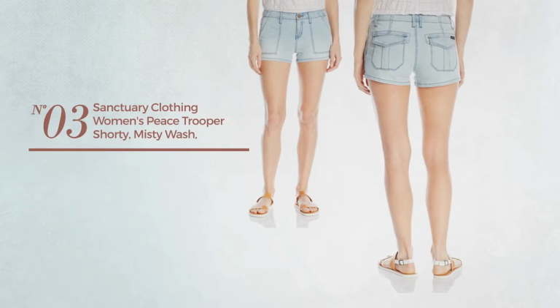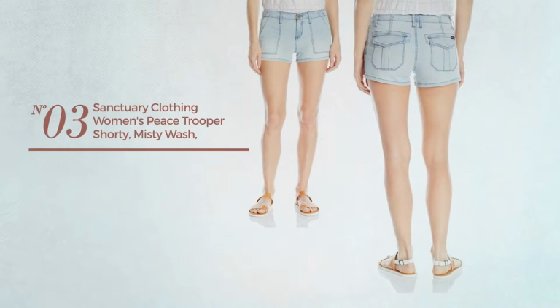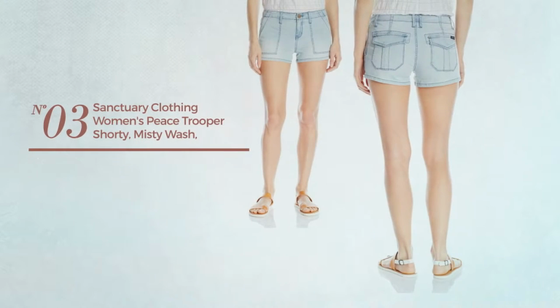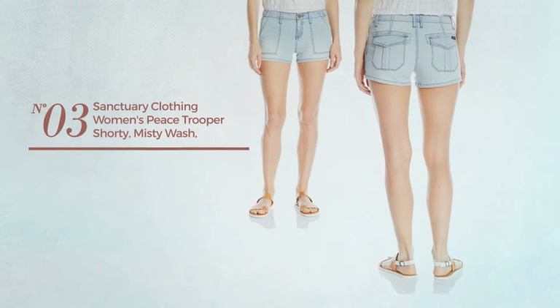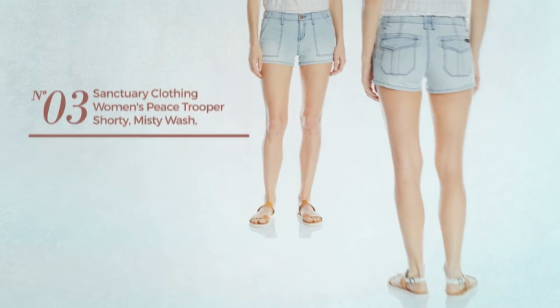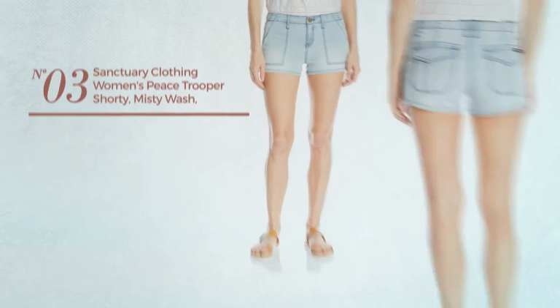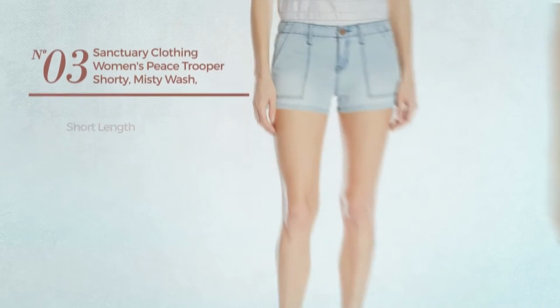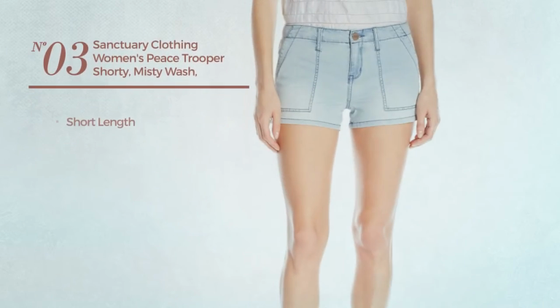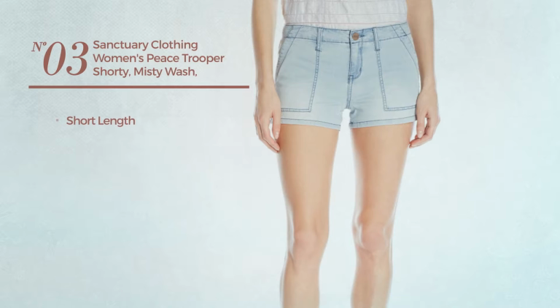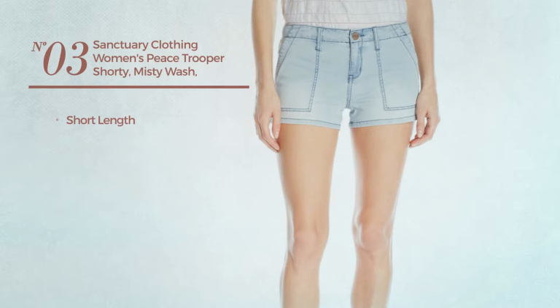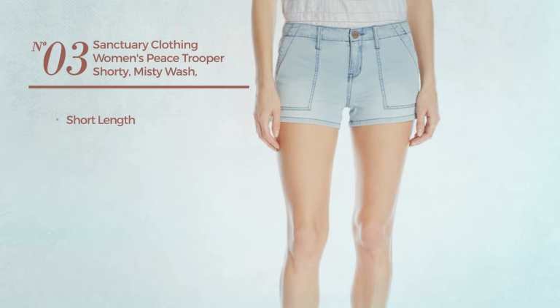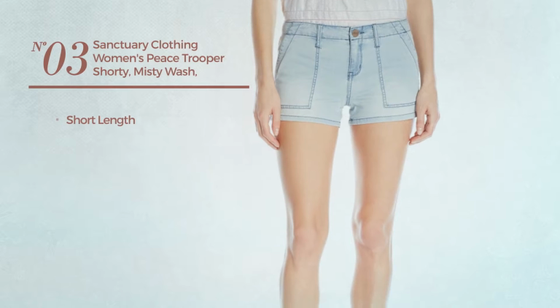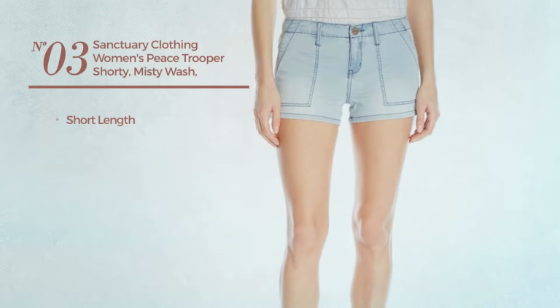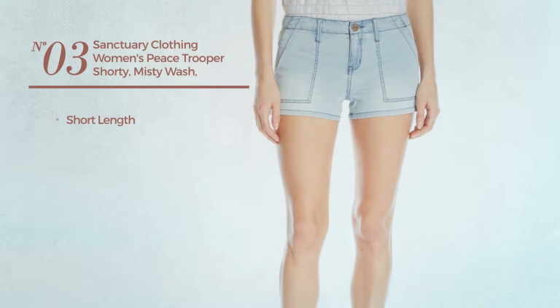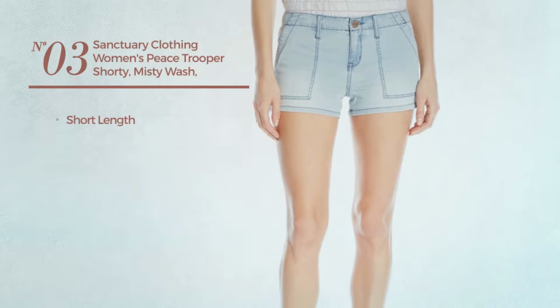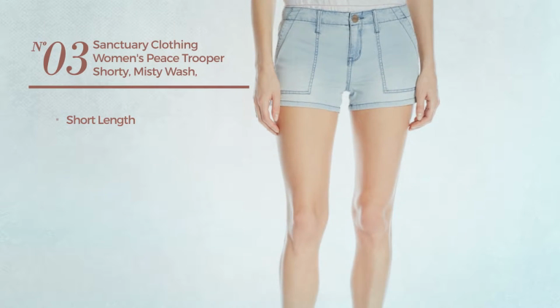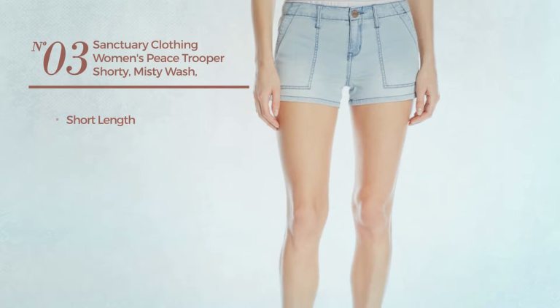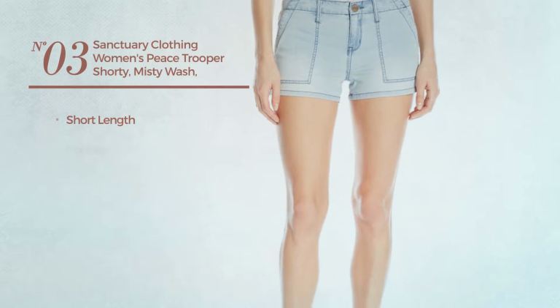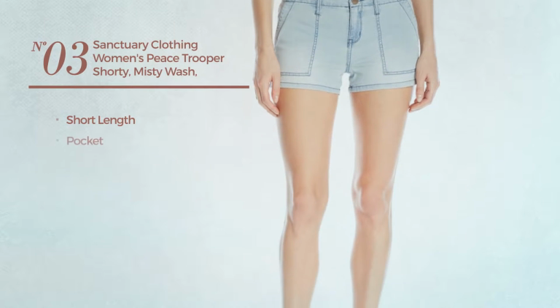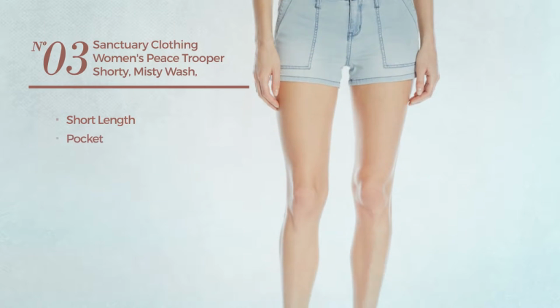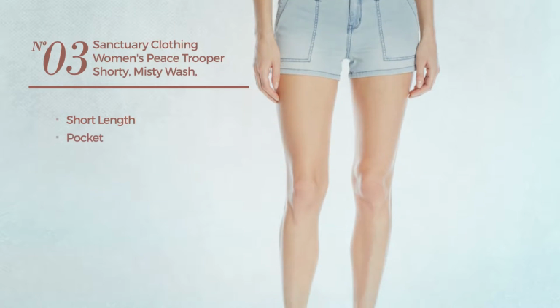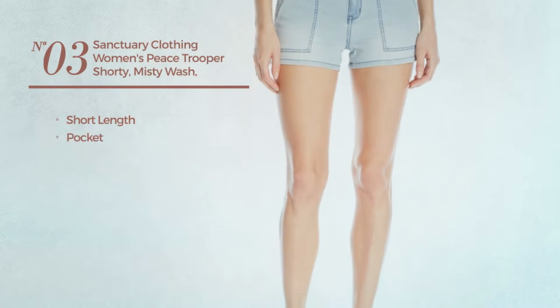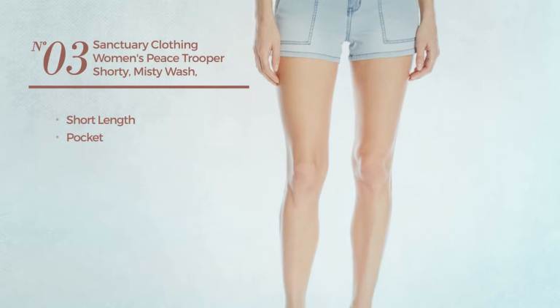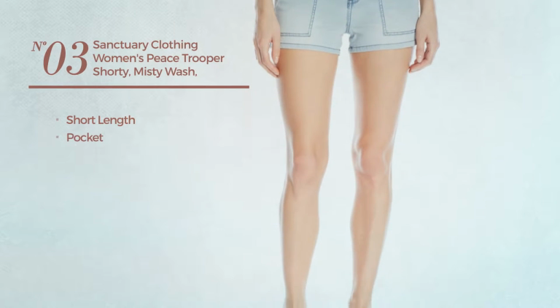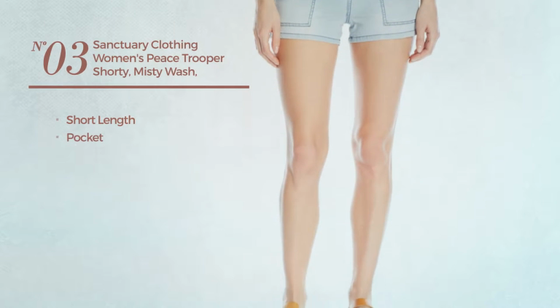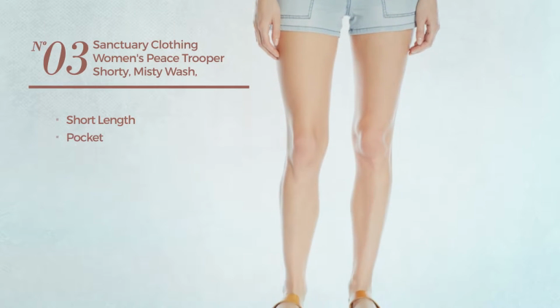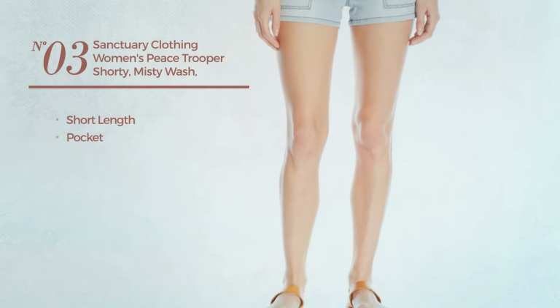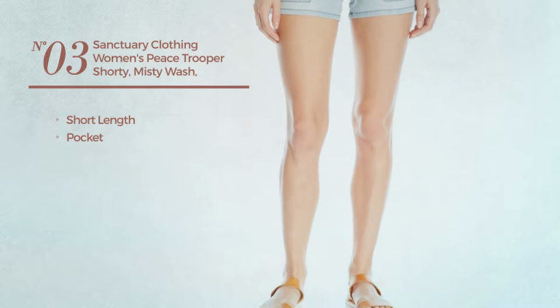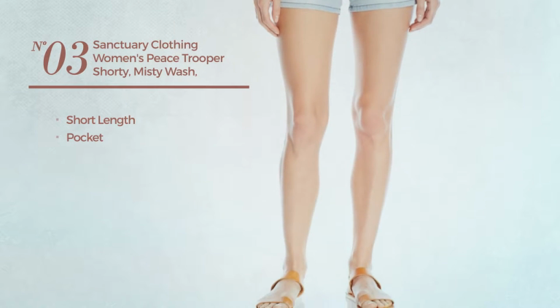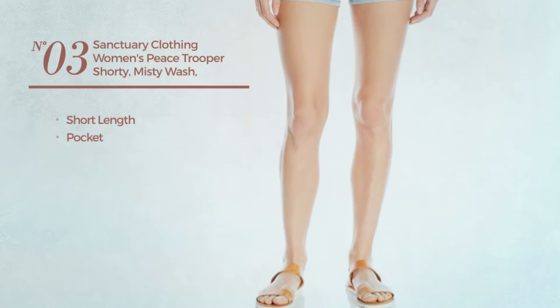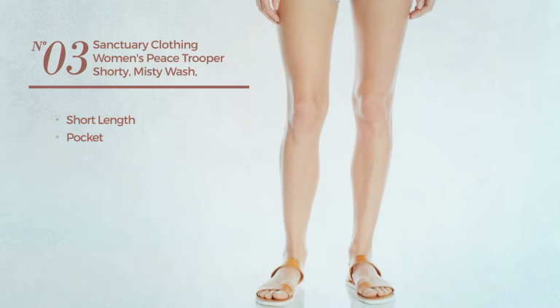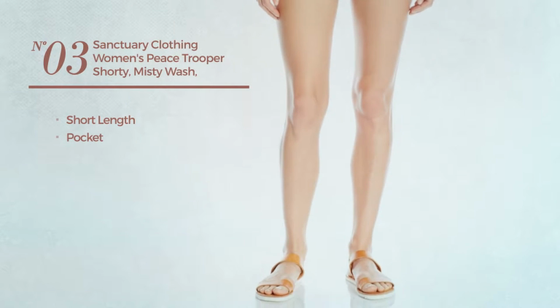Number 3. A short length garment with a pocket. Available only in this color.